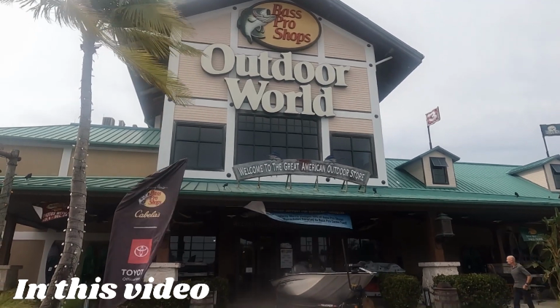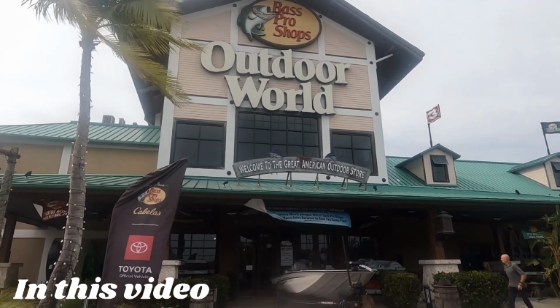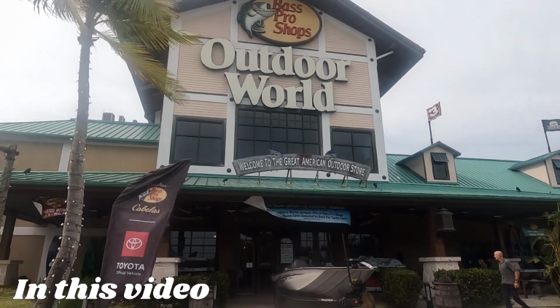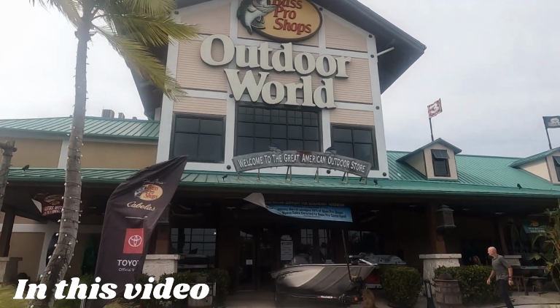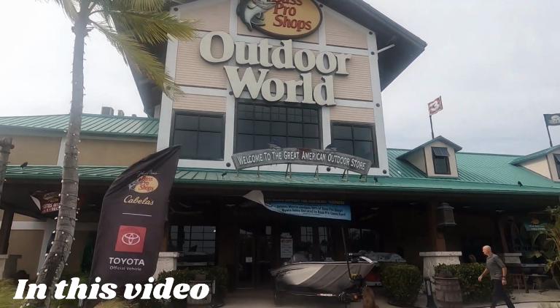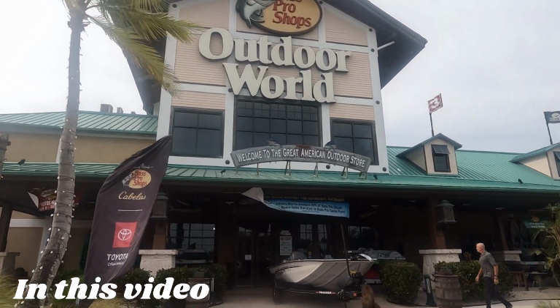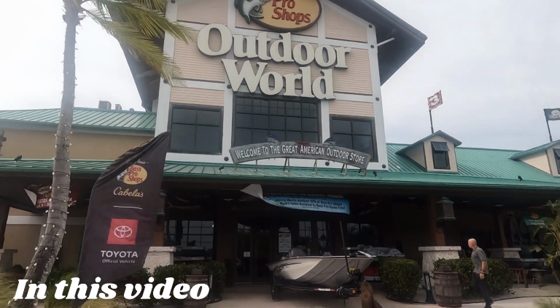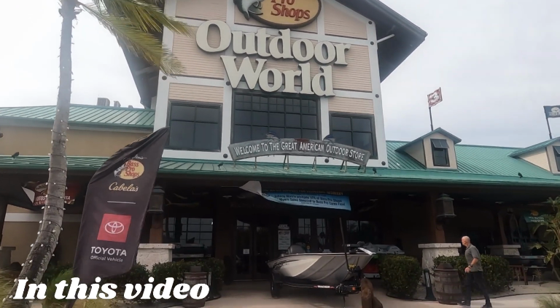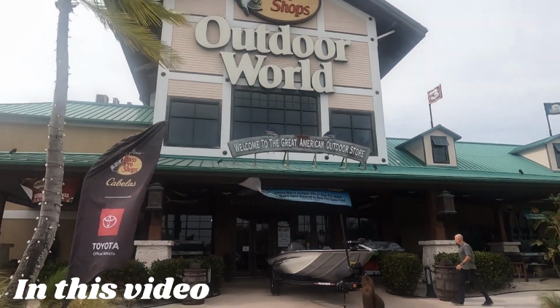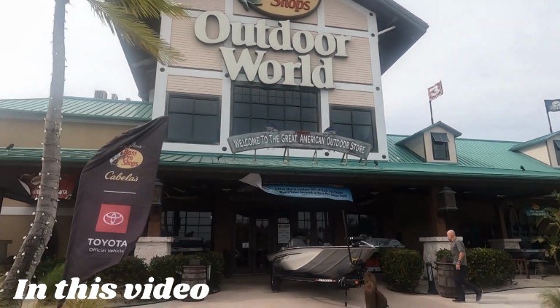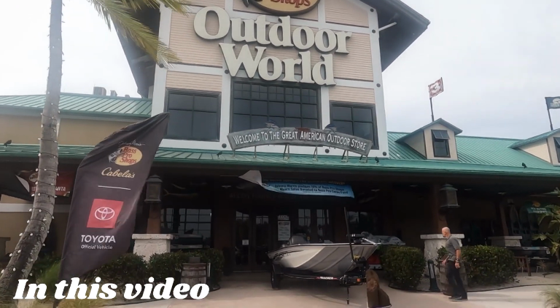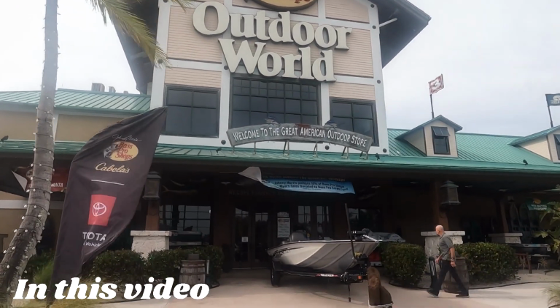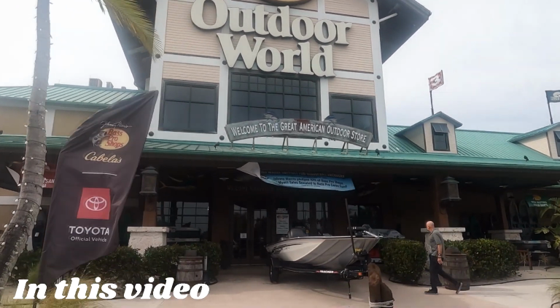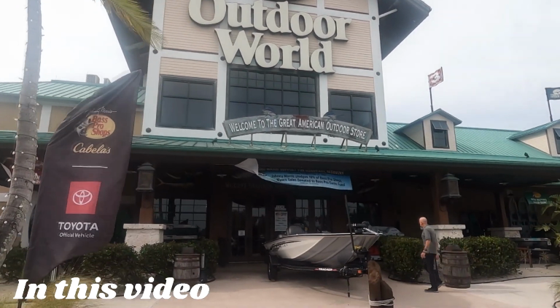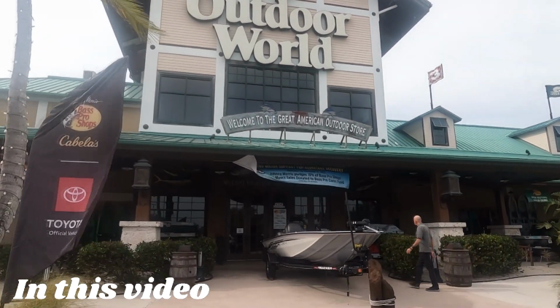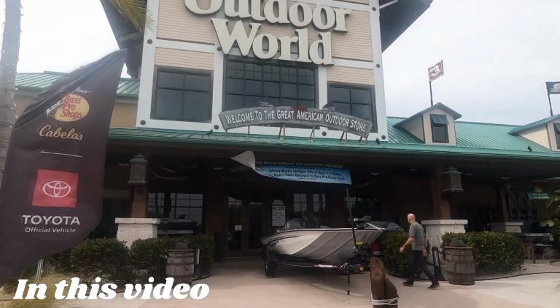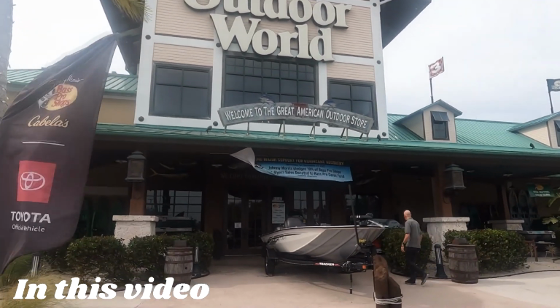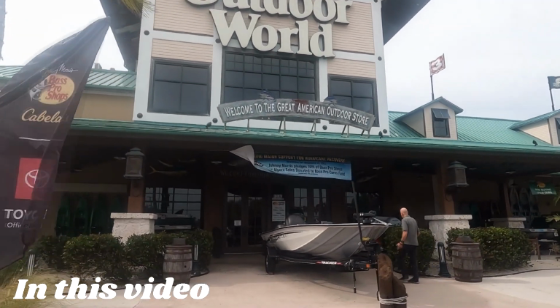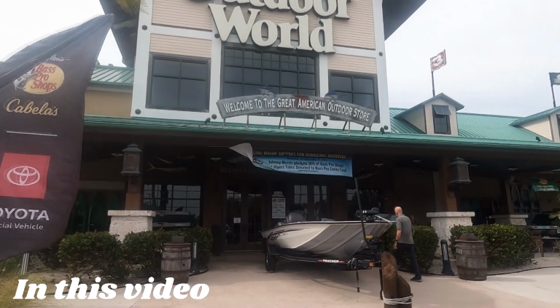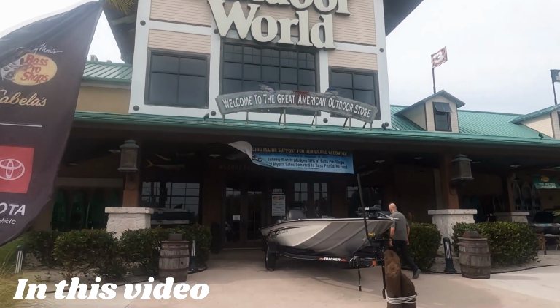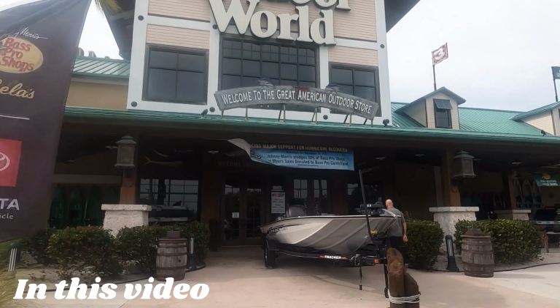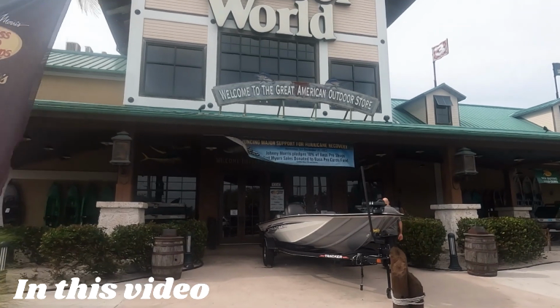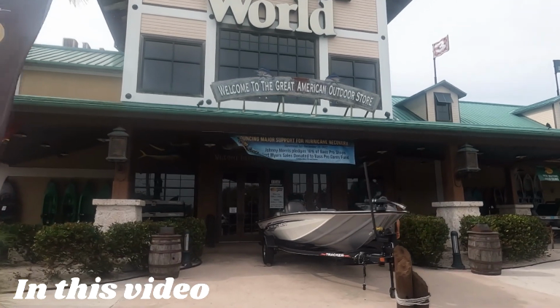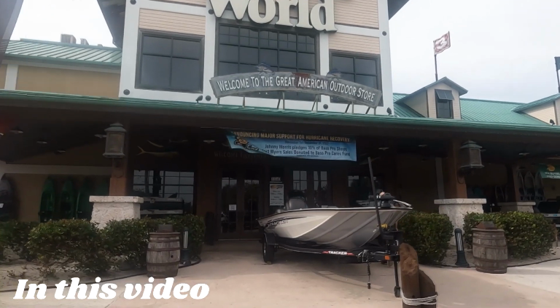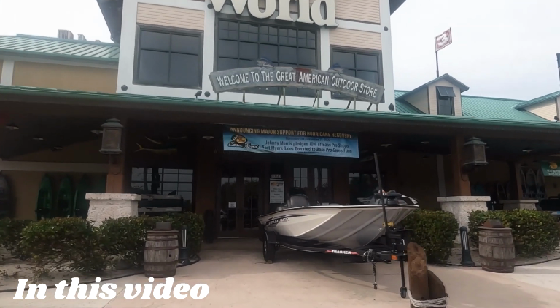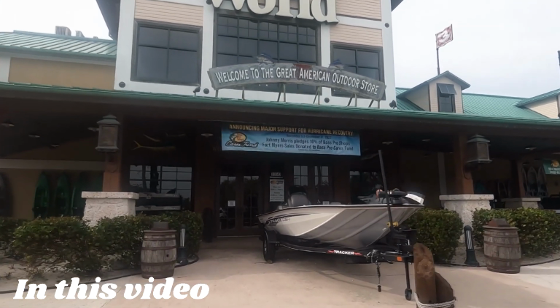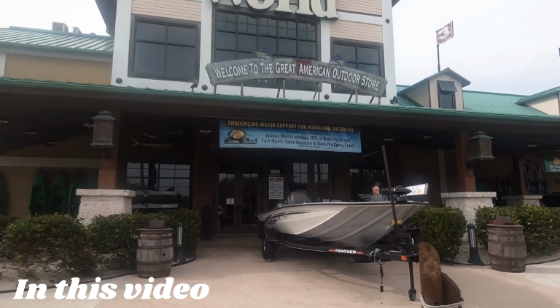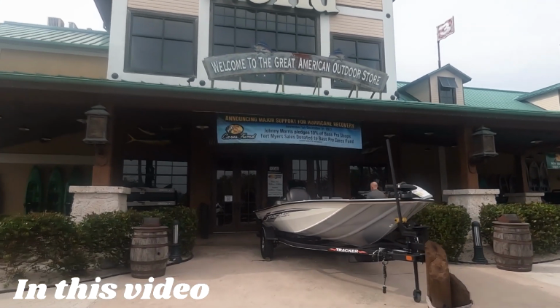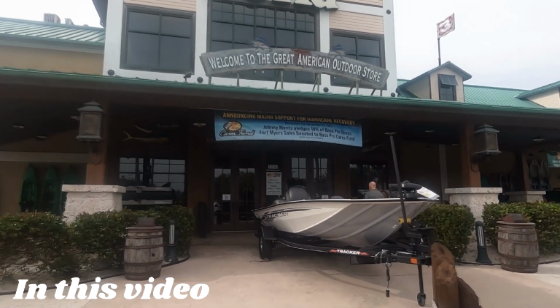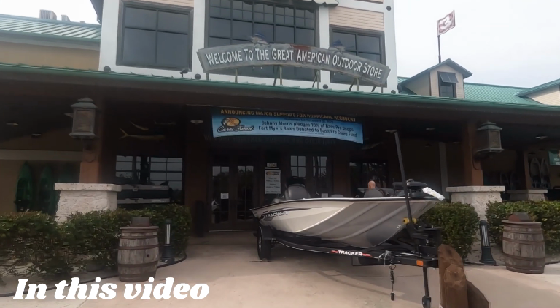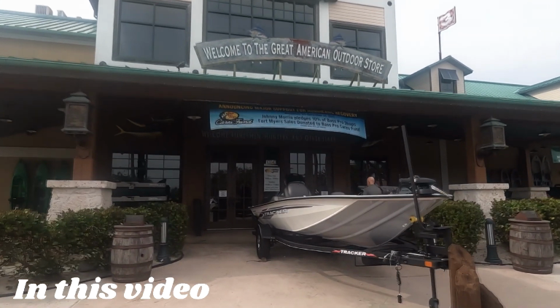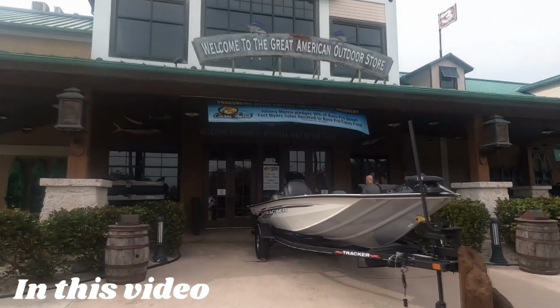Bass Pro Shop. So let's go on in and check out what's going on.